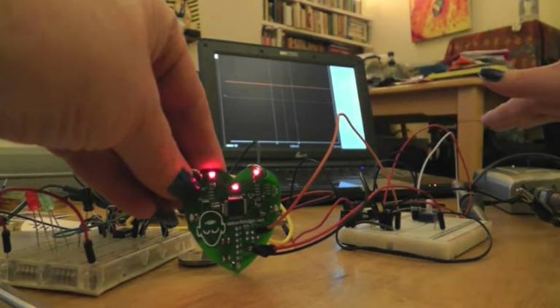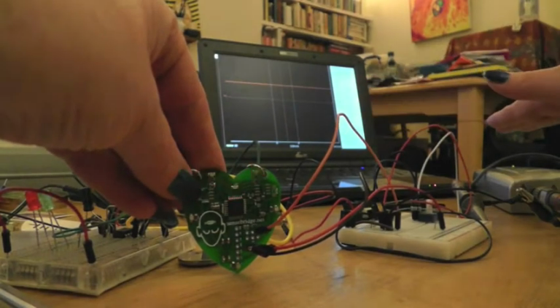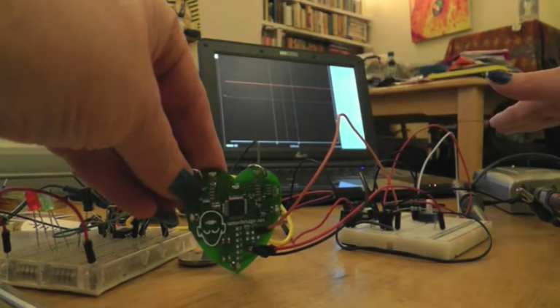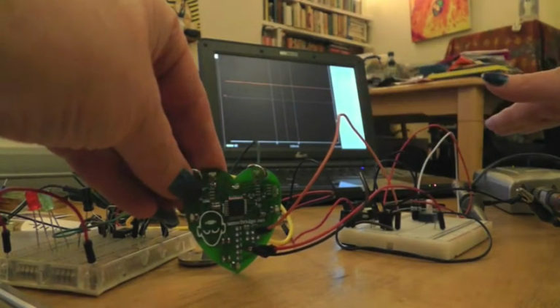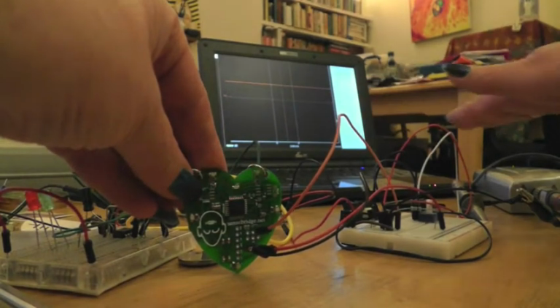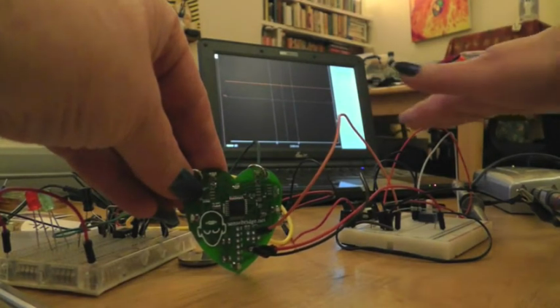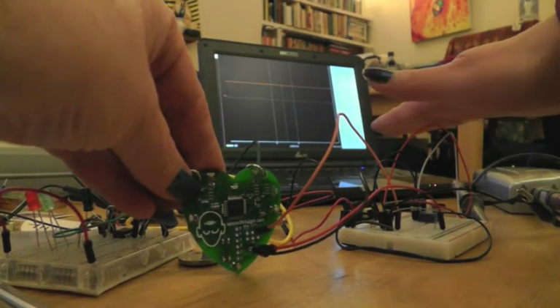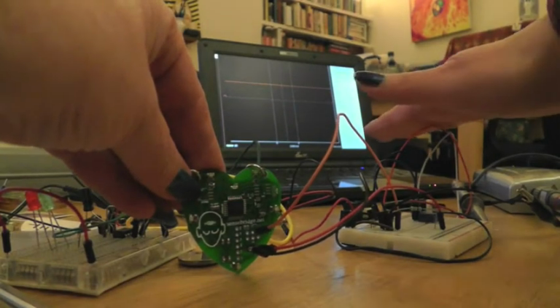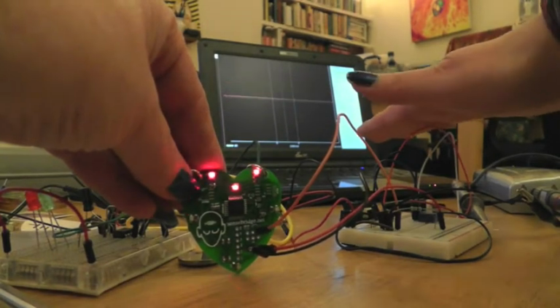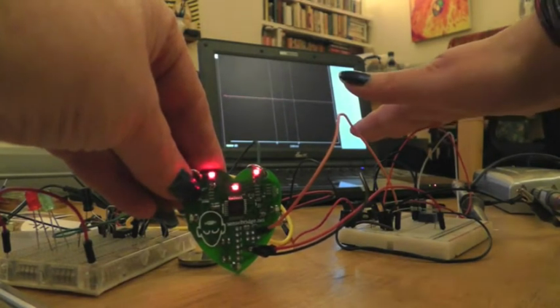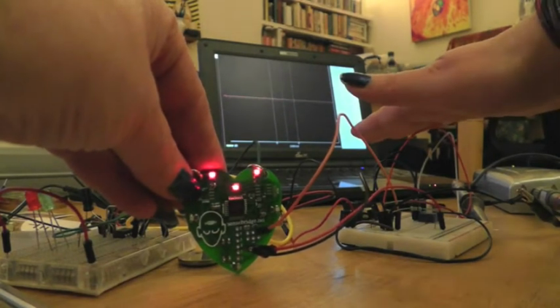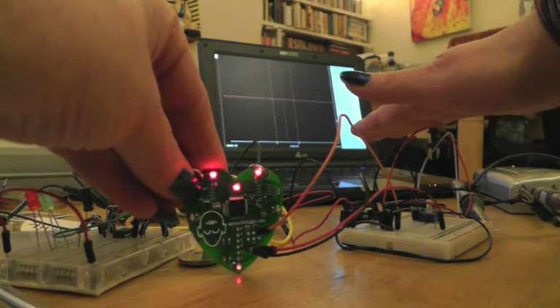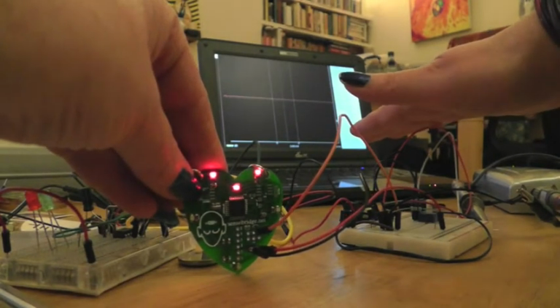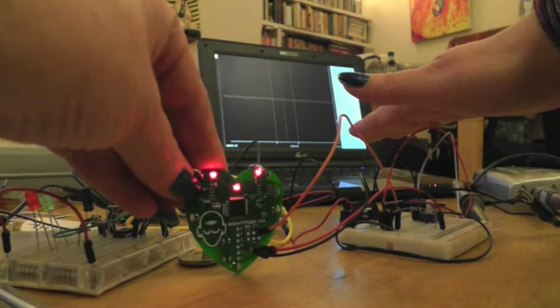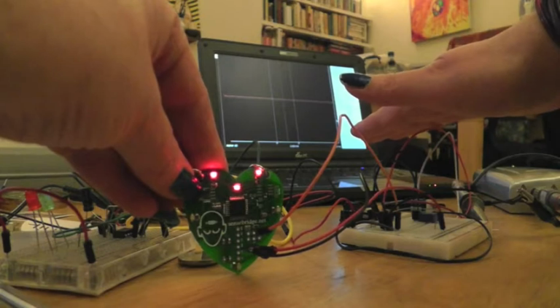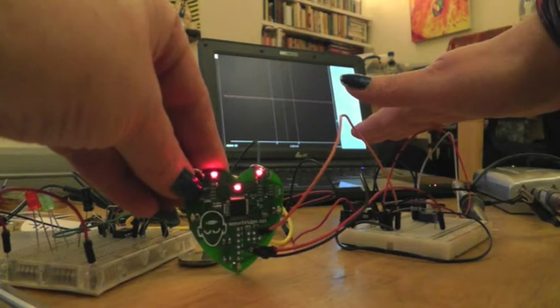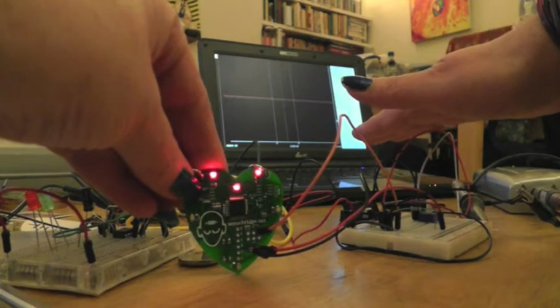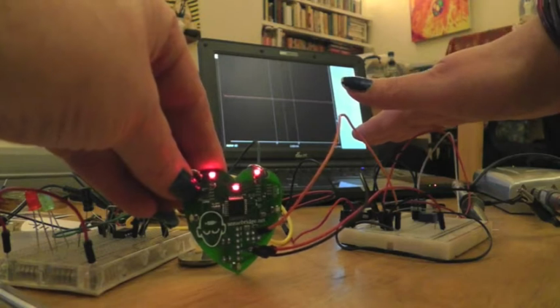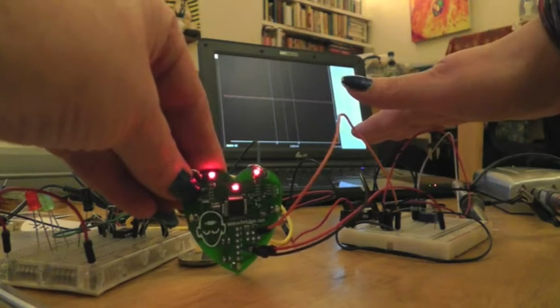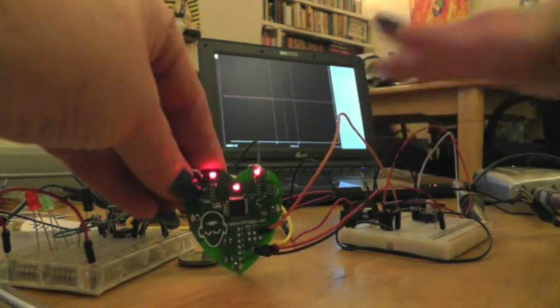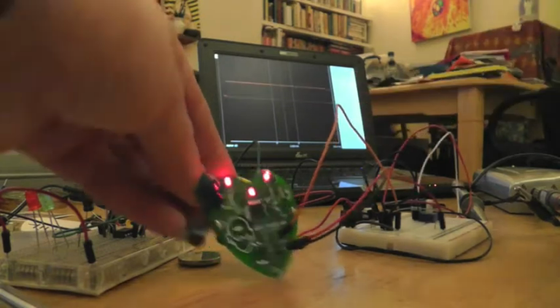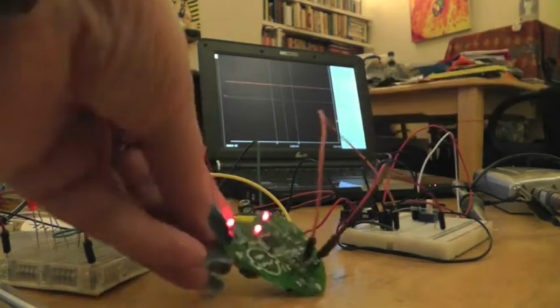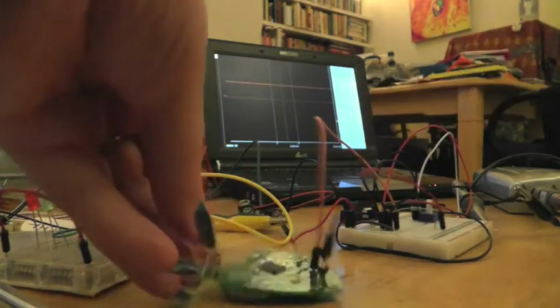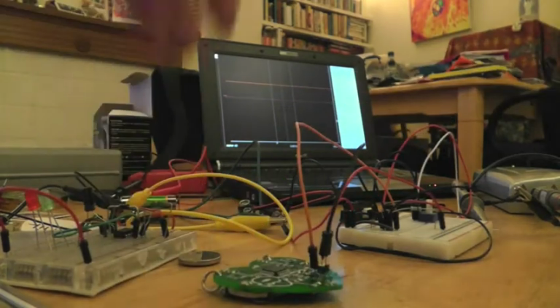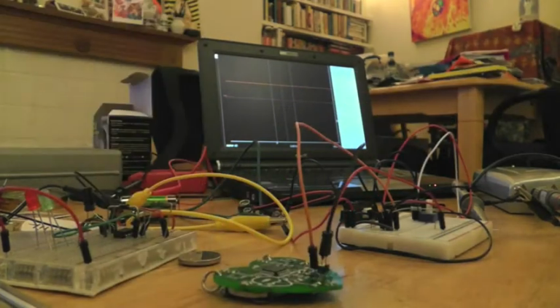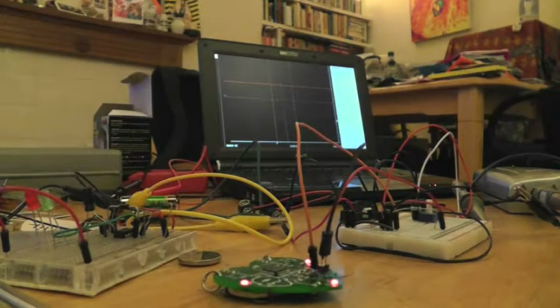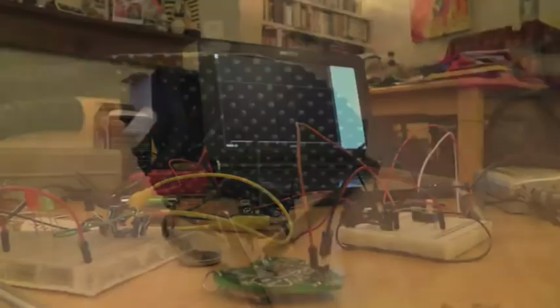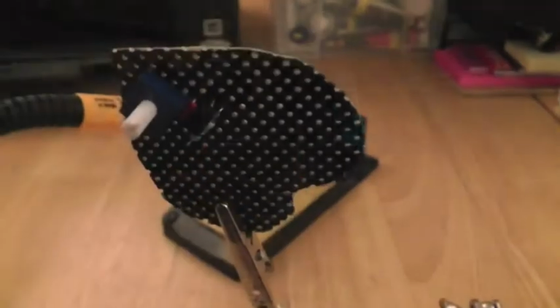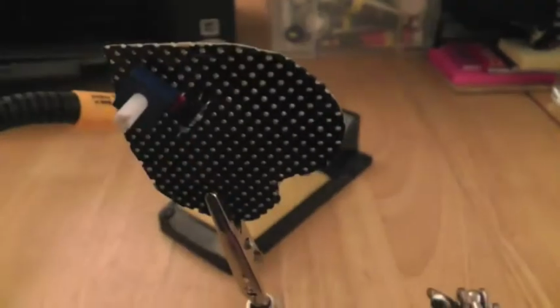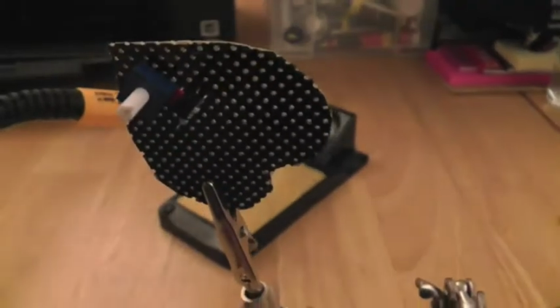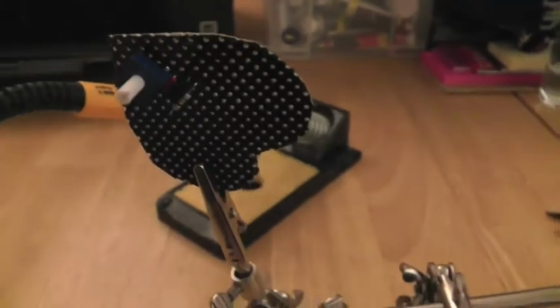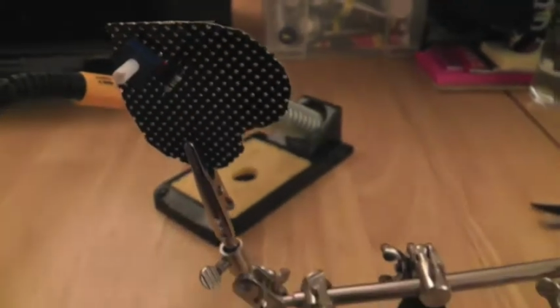I used my oscilloscope to find out what signal was coming out of it and how much juice it needed from batteries.